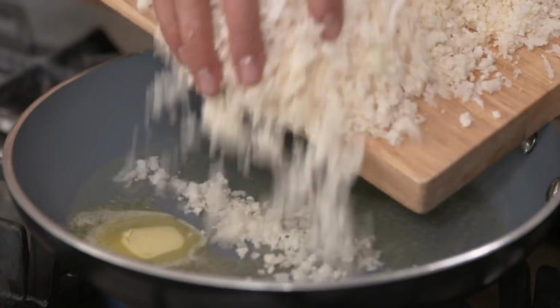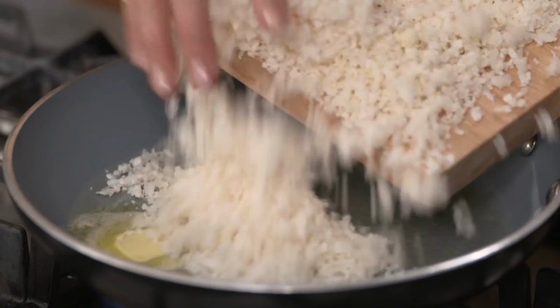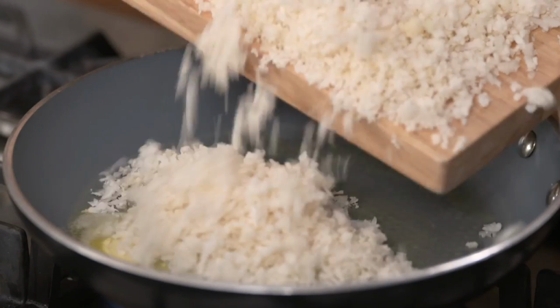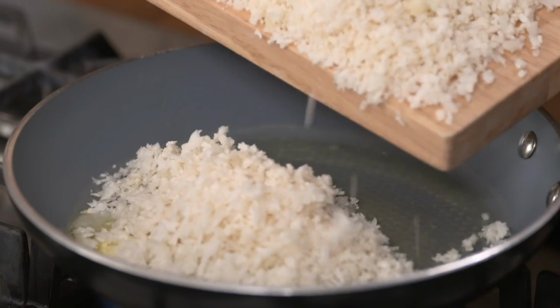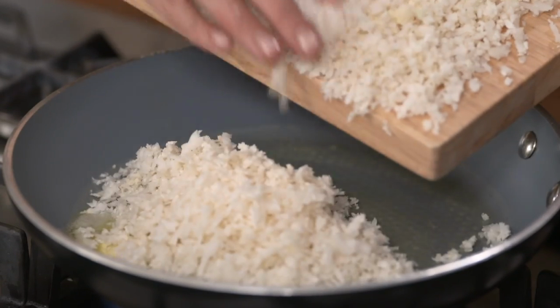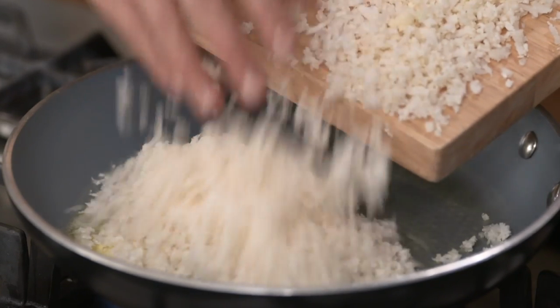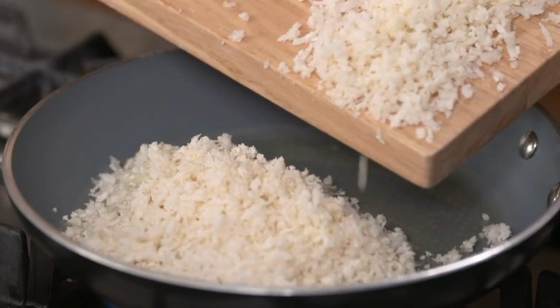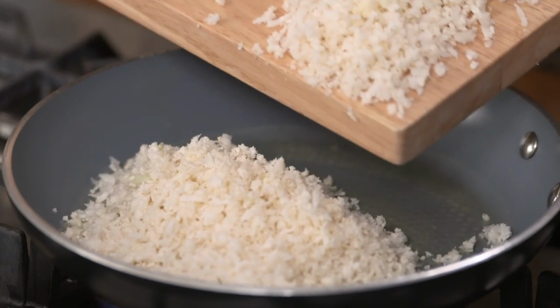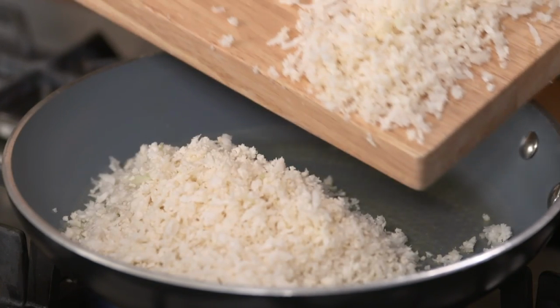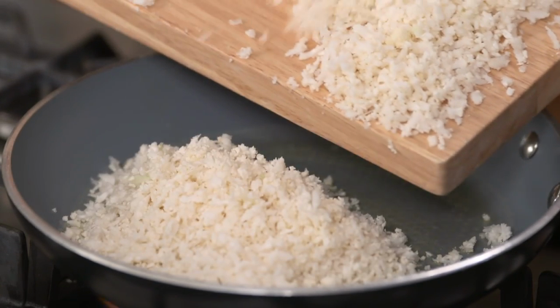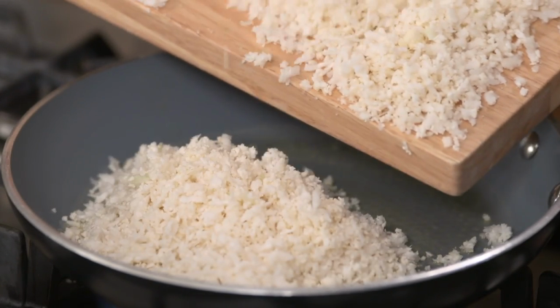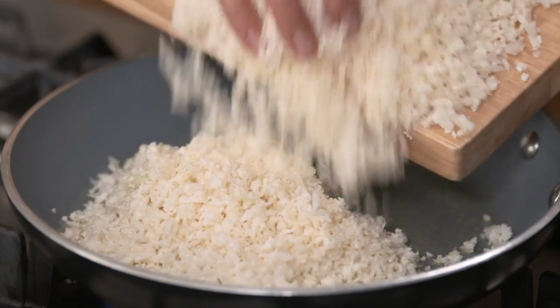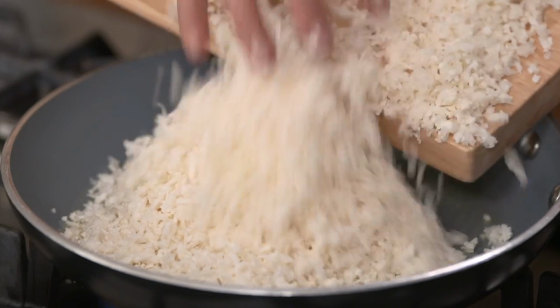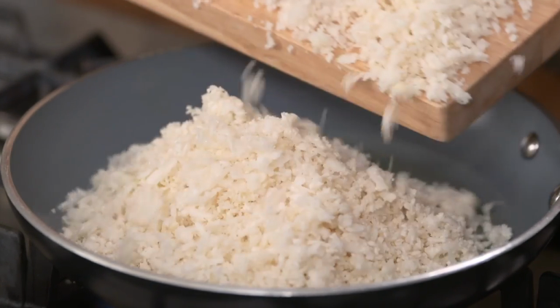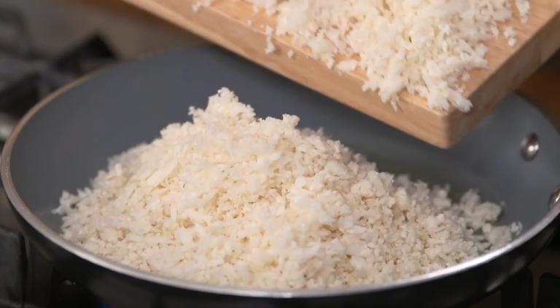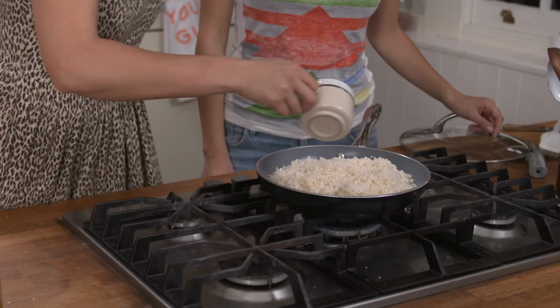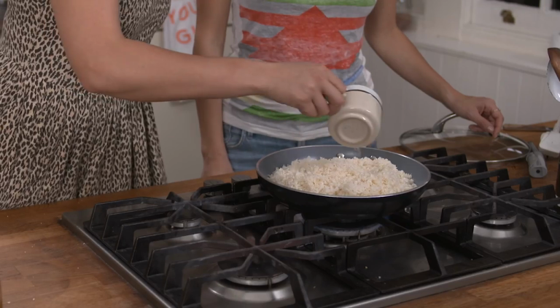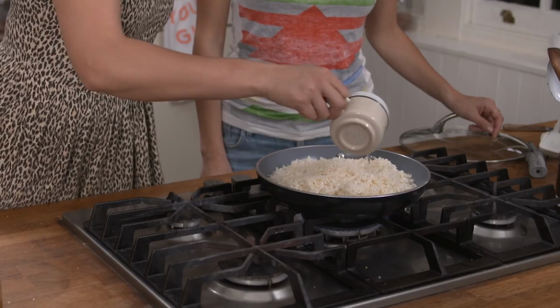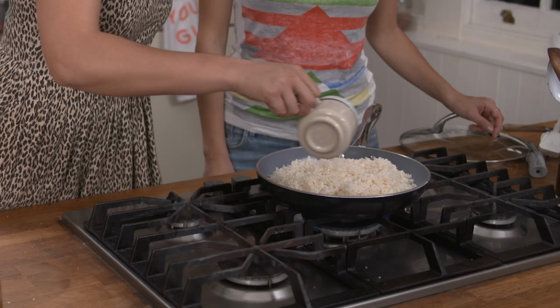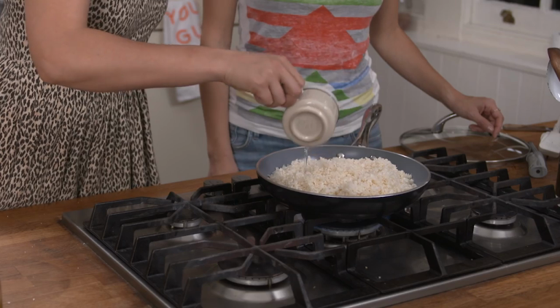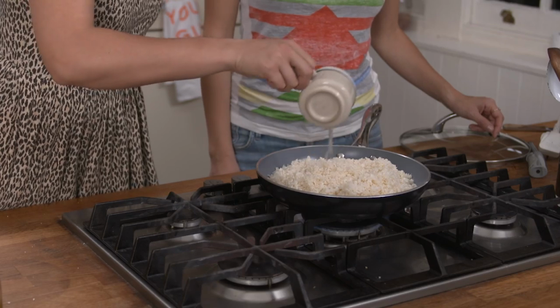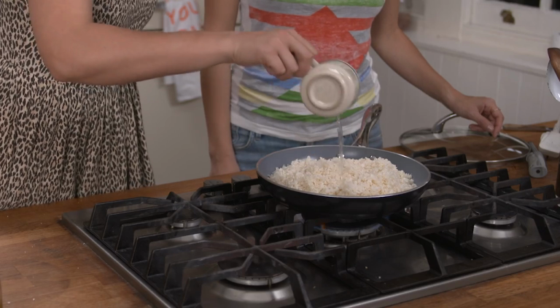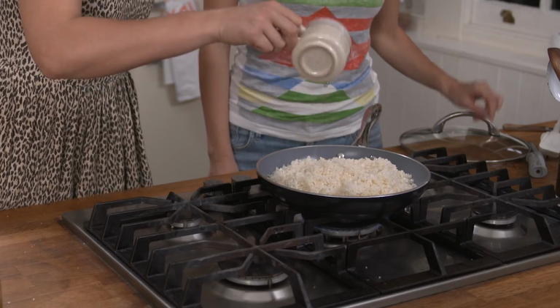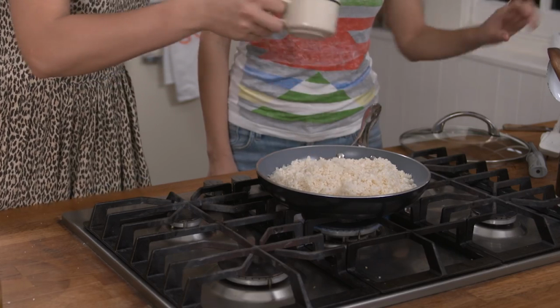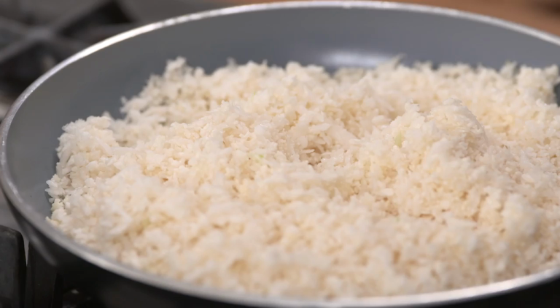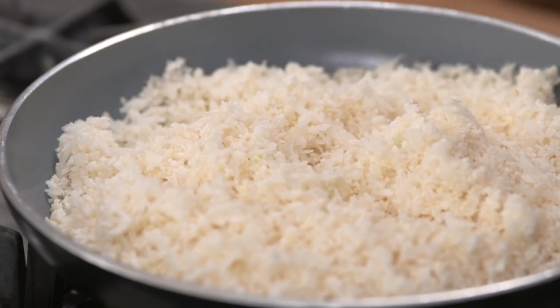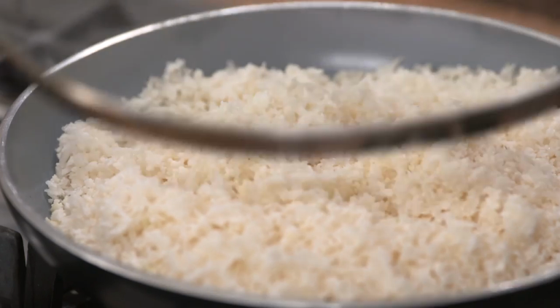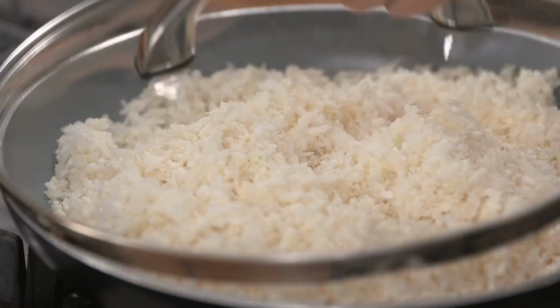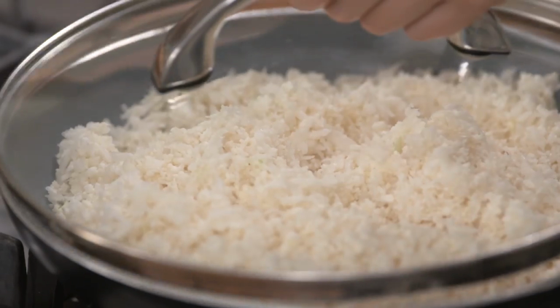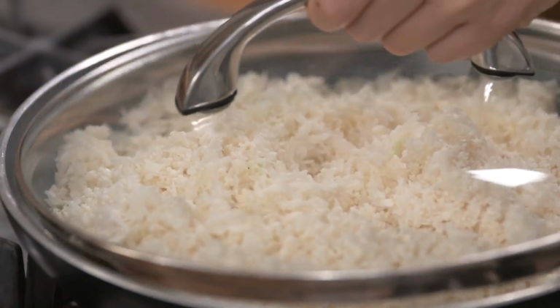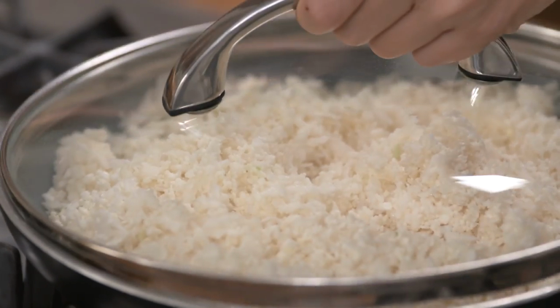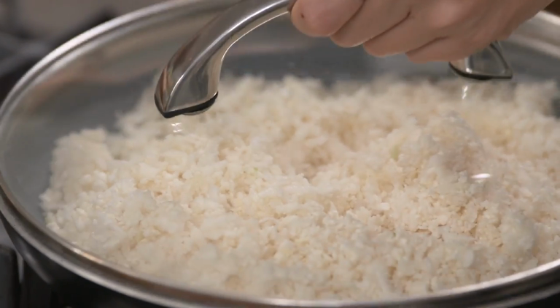Add to a pan with ghee or coconut oil, then add bone broth or water. Simmer for about 5 minutes.